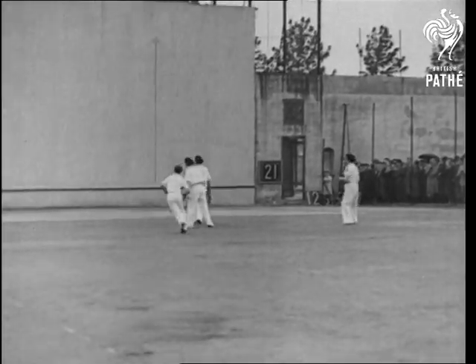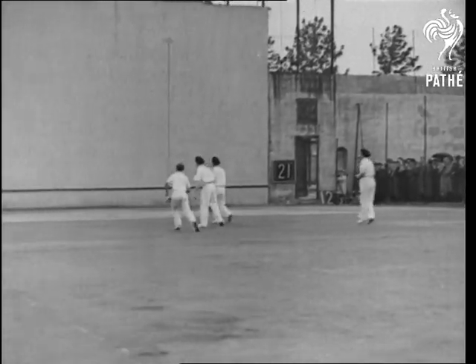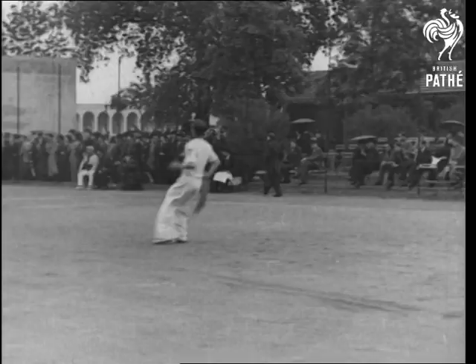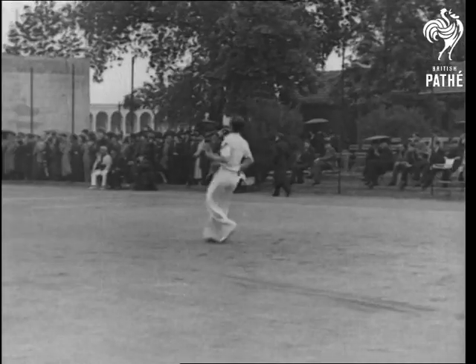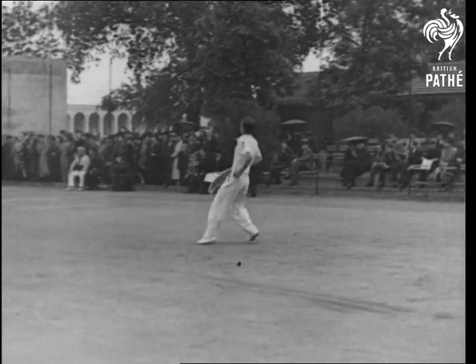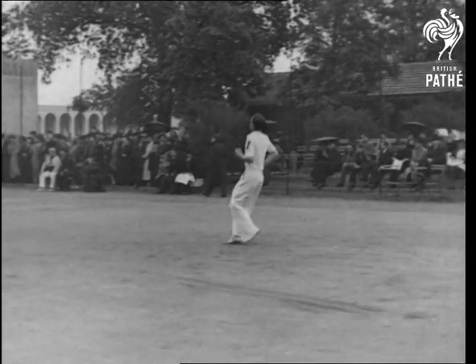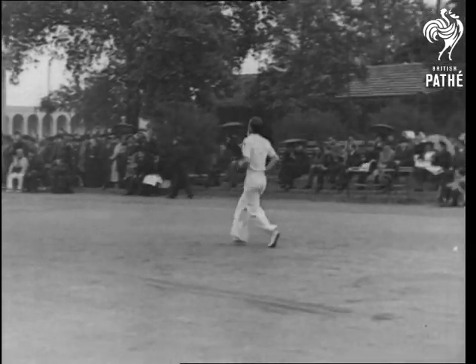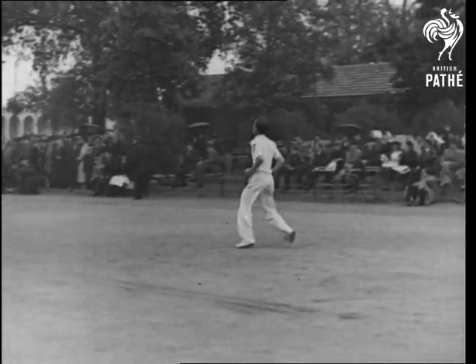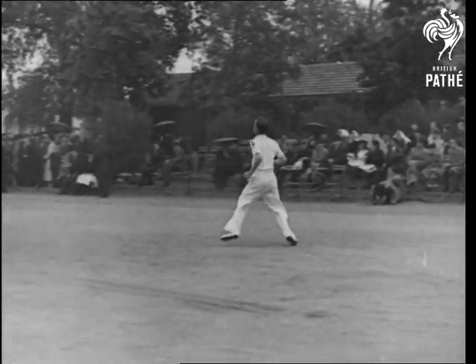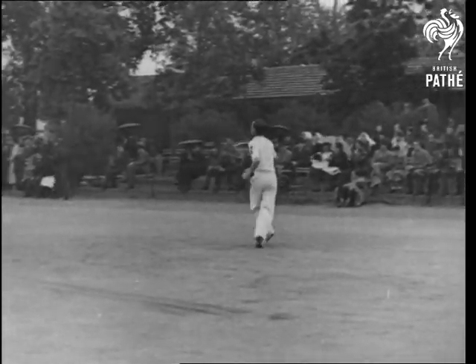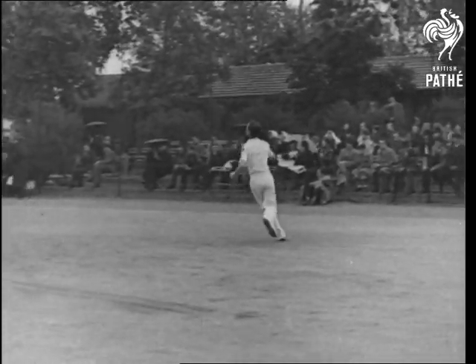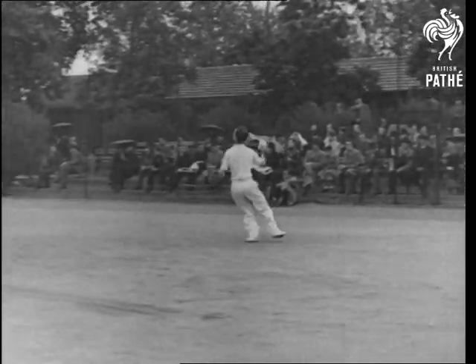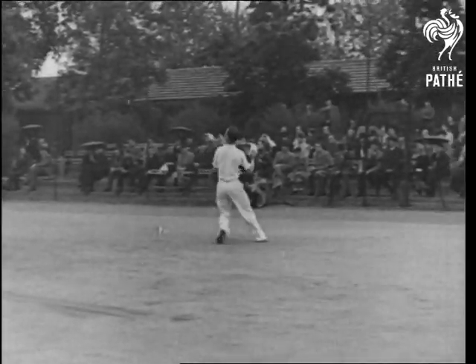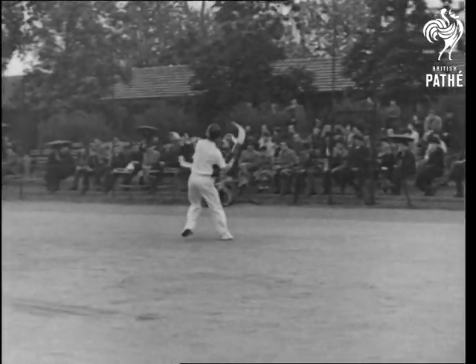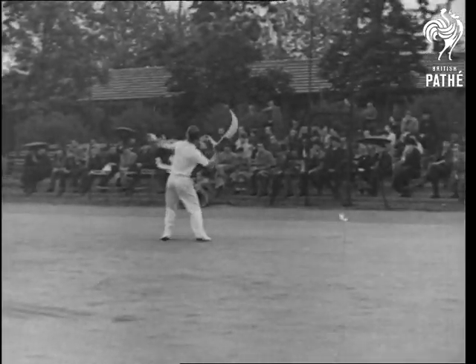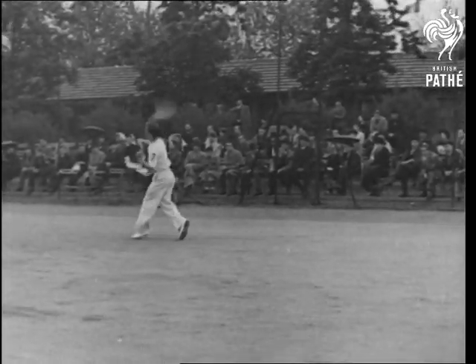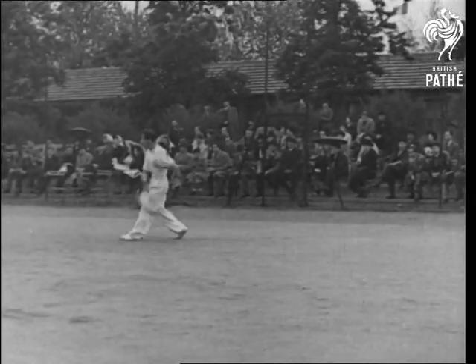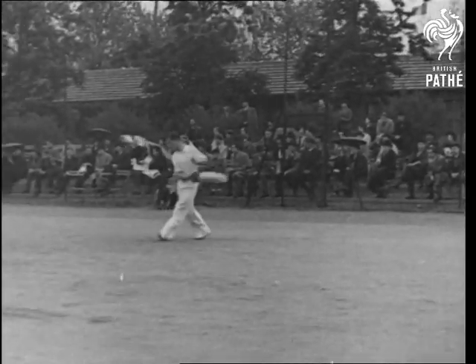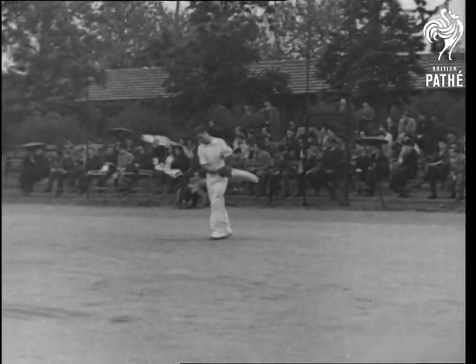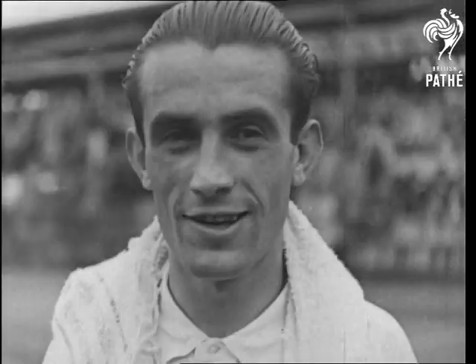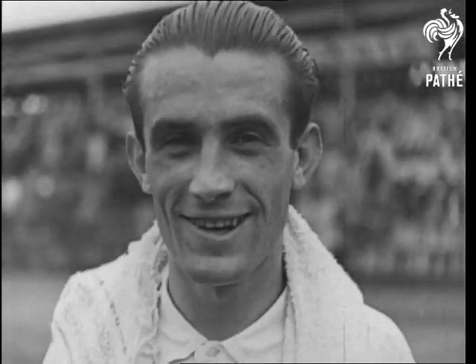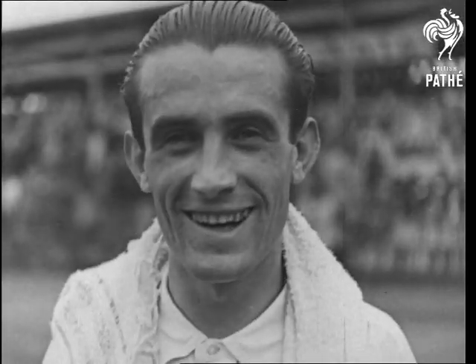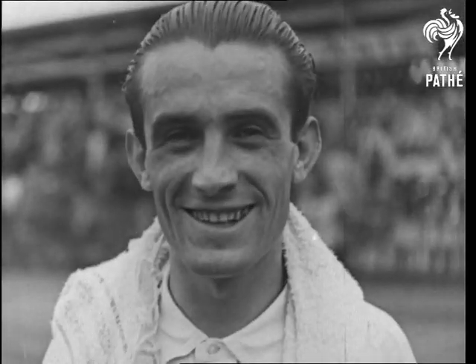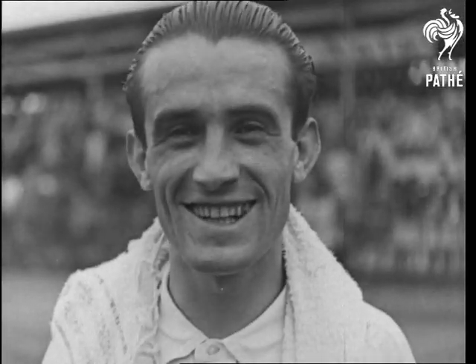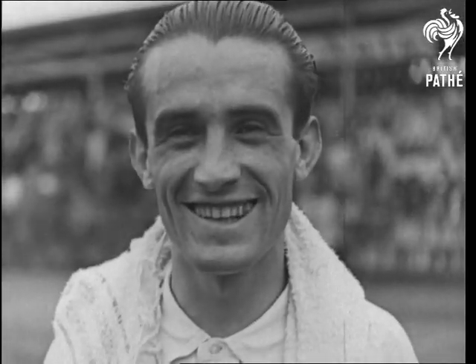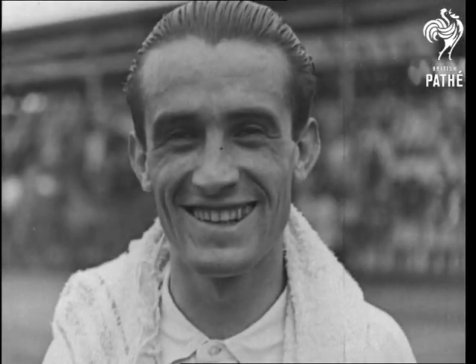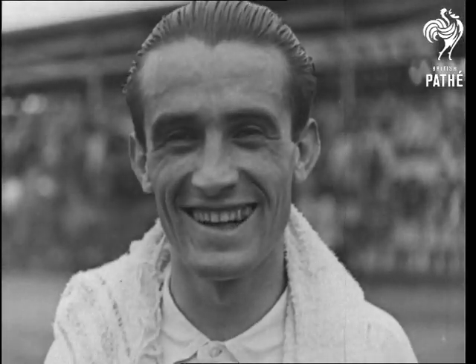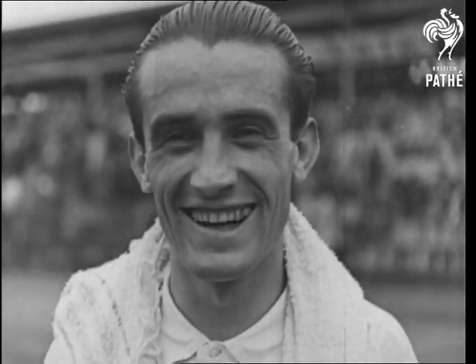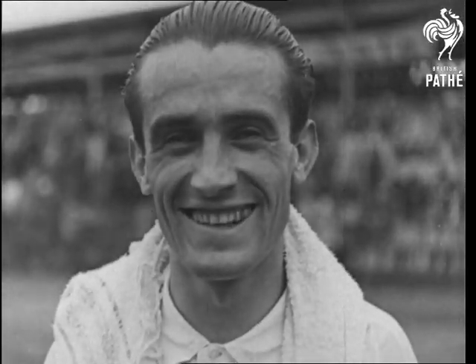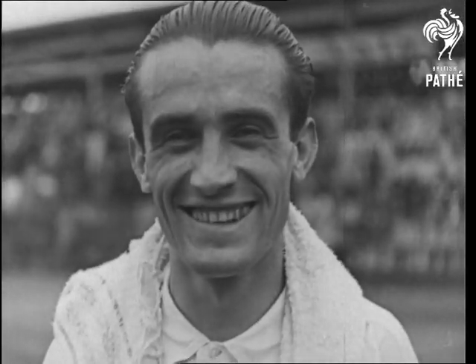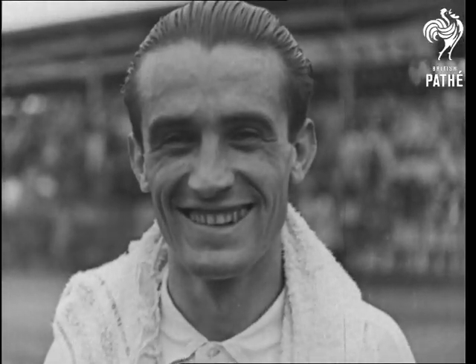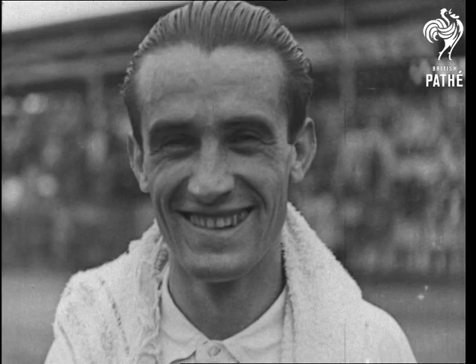These boys are experts. They know how many beans make fives. And this is the champion of them all — the great Urruti.